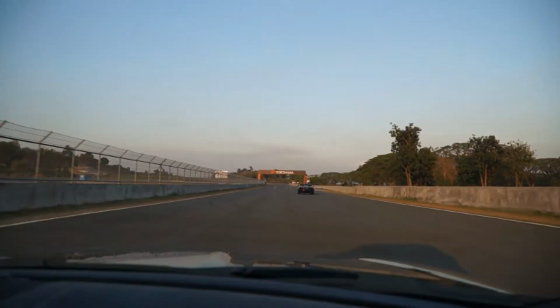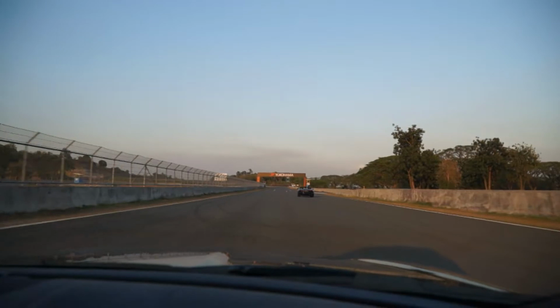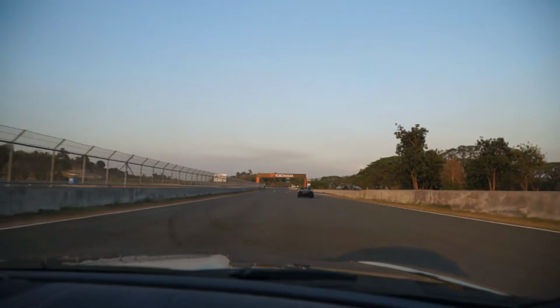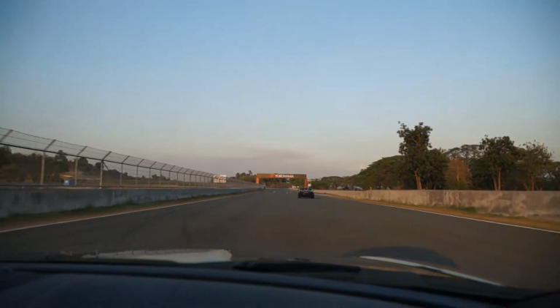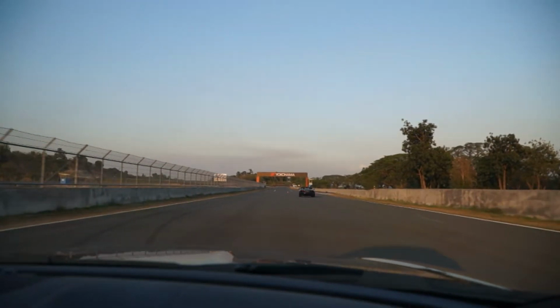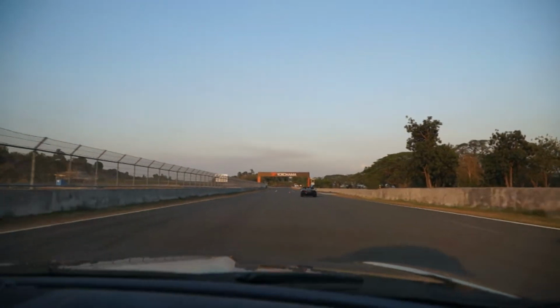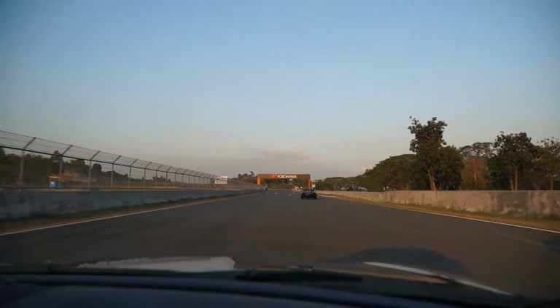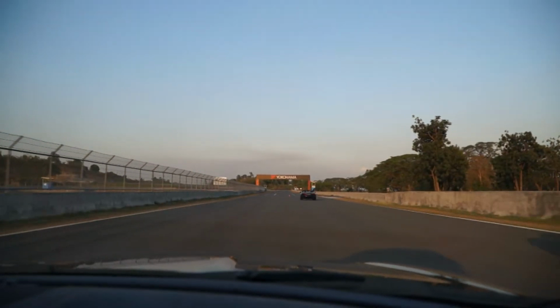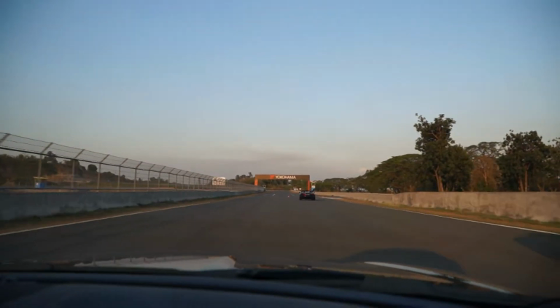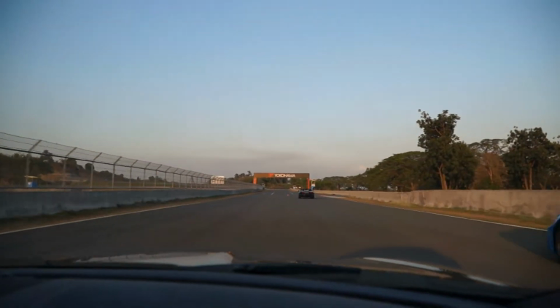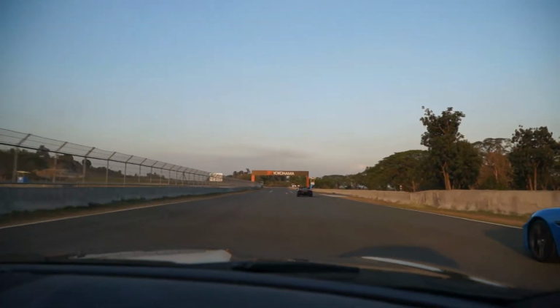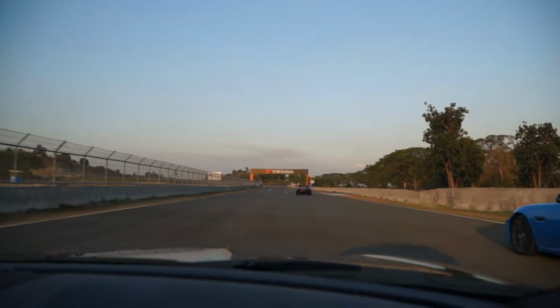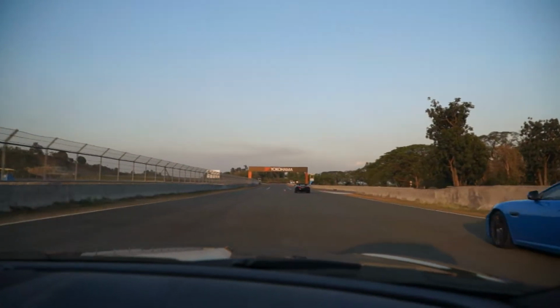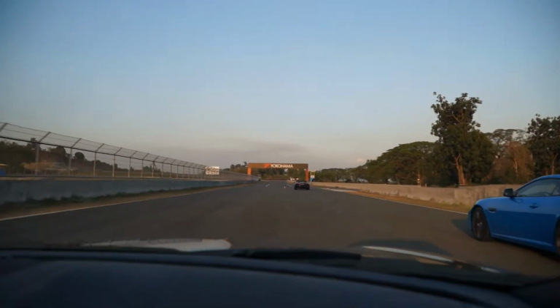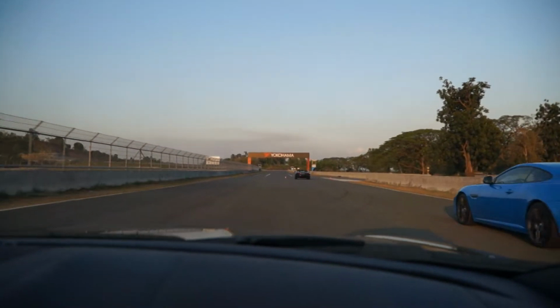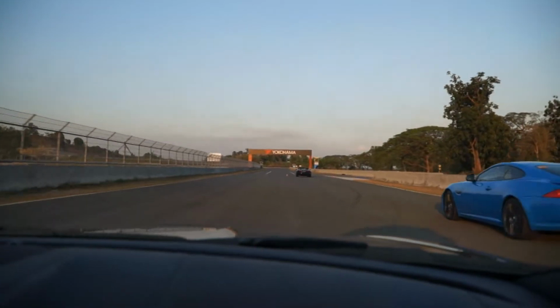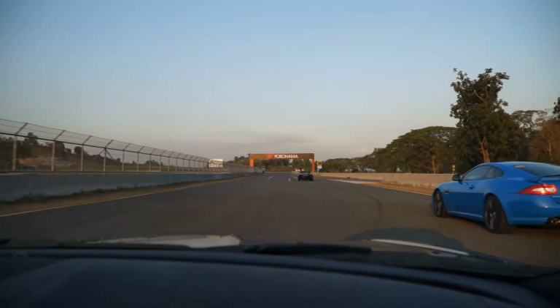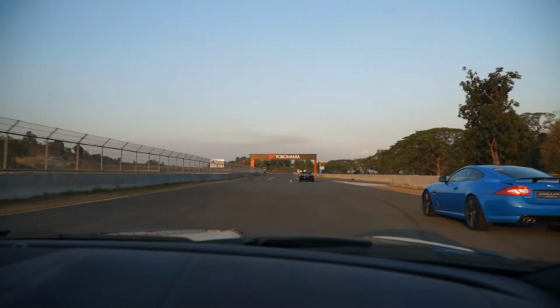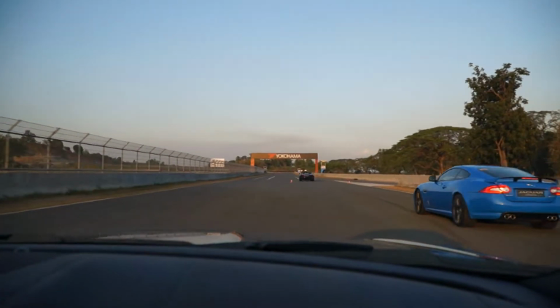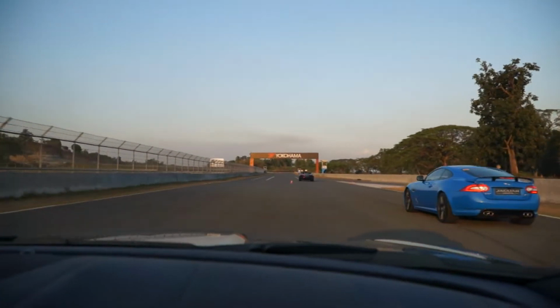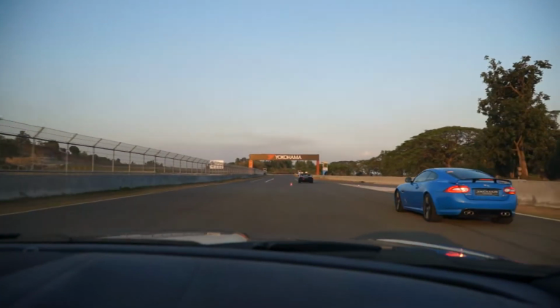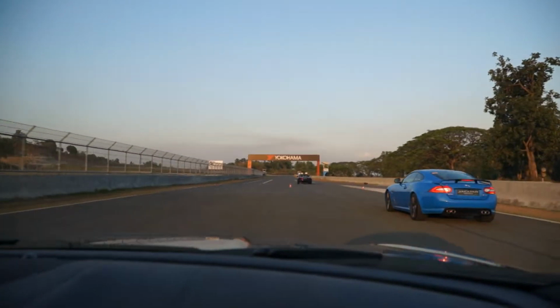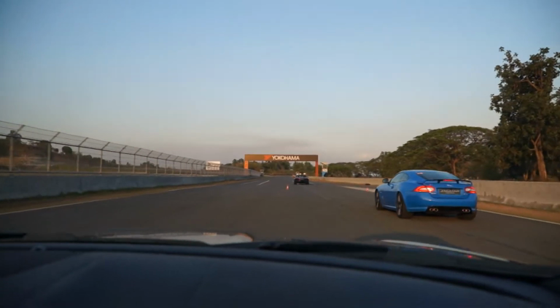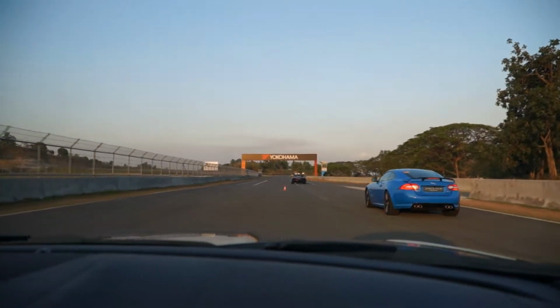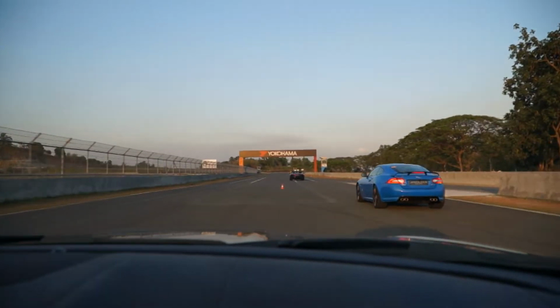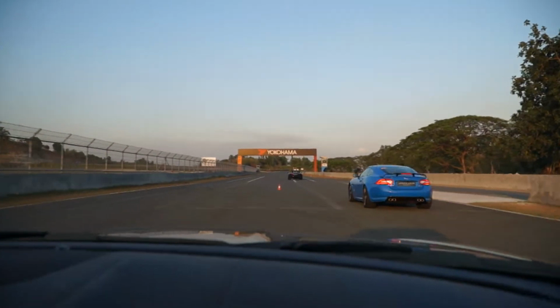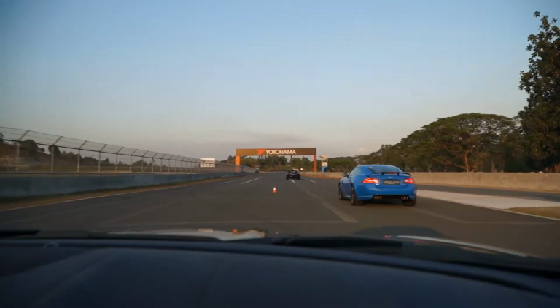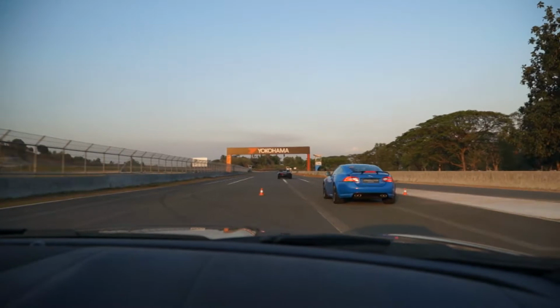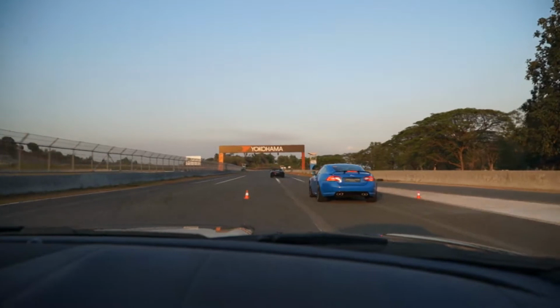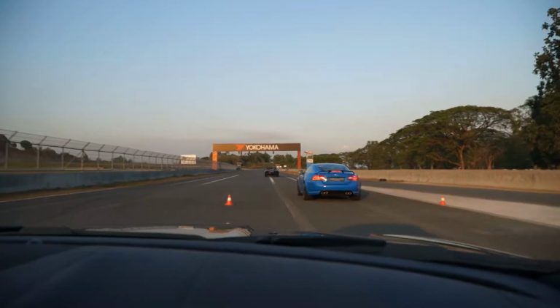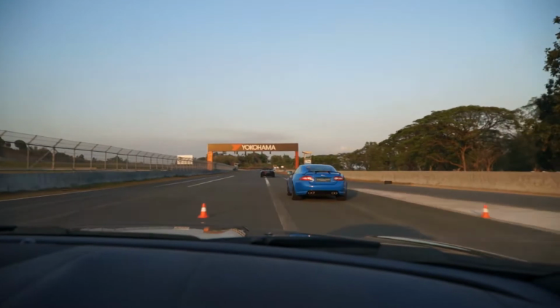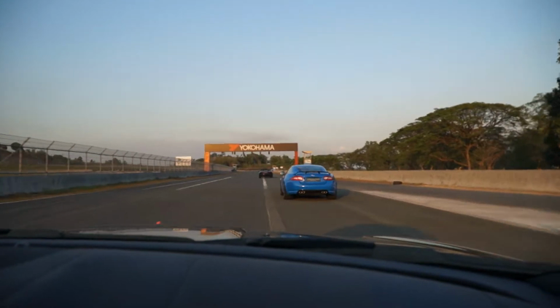Do you know how many horsepower this is? It's five hundred. Five hundred. It's naturally aspirated, right? Yes.